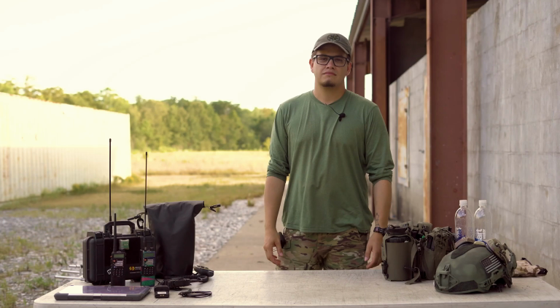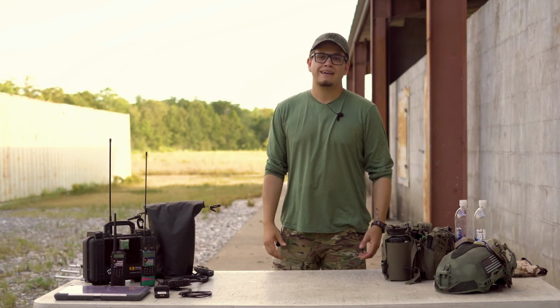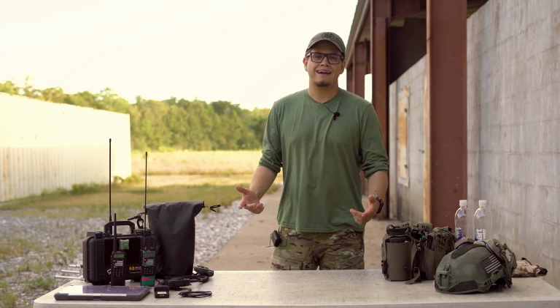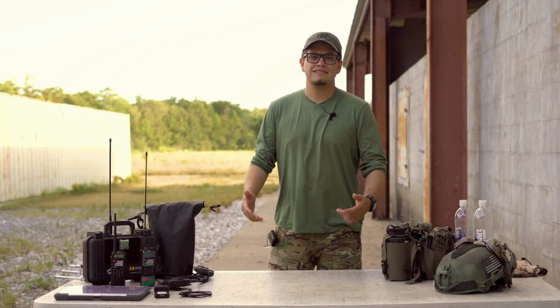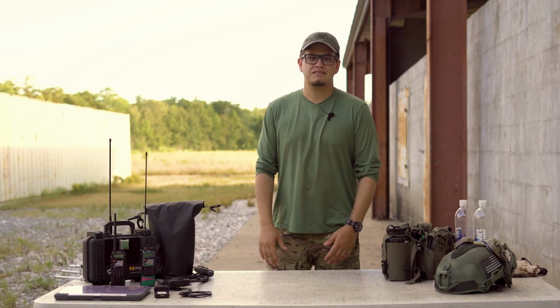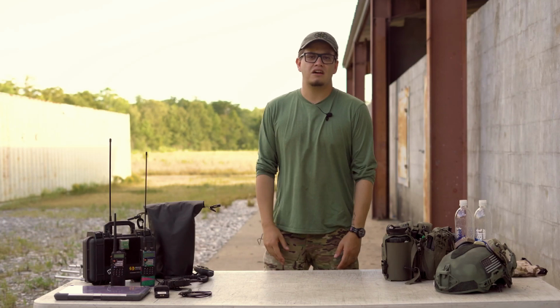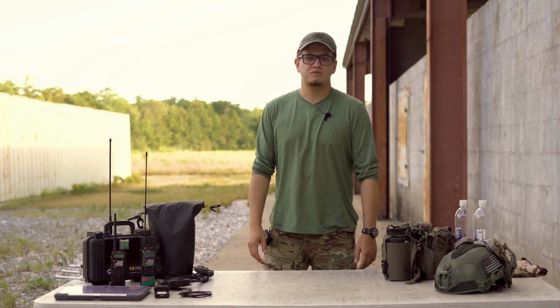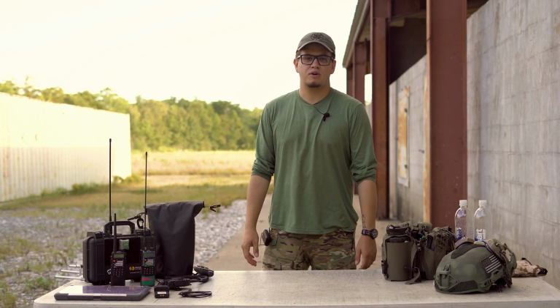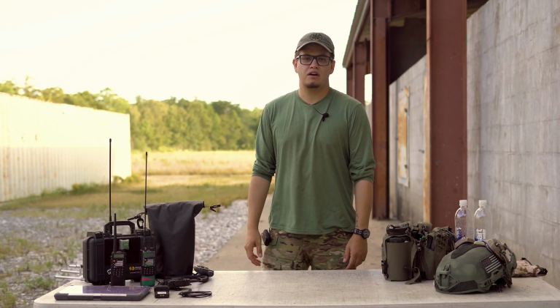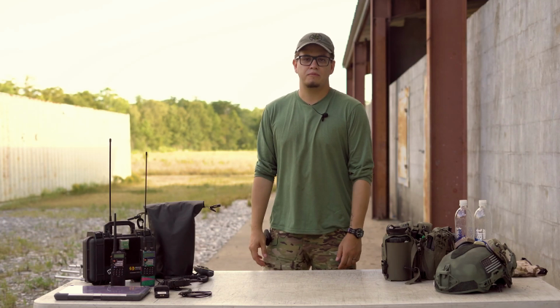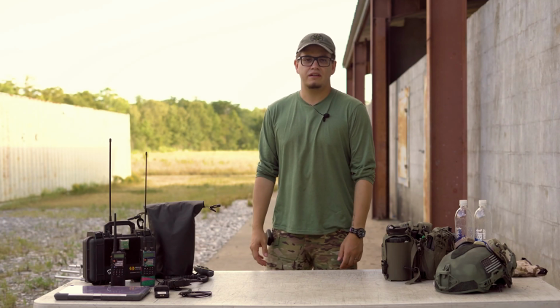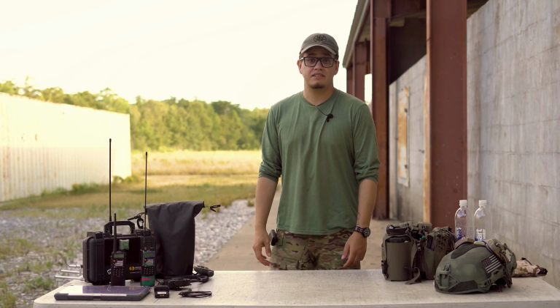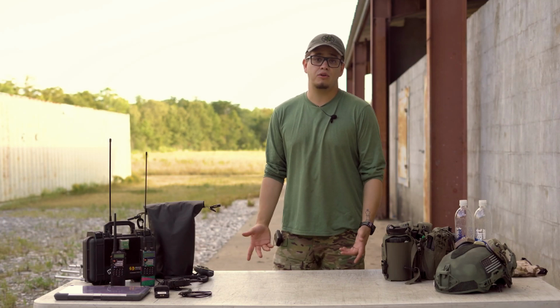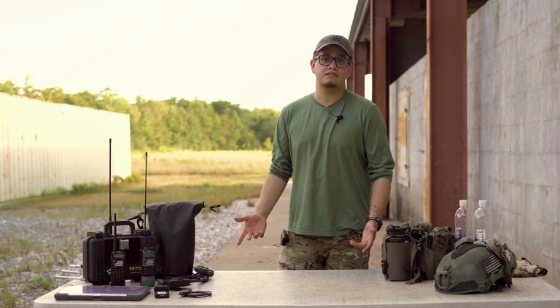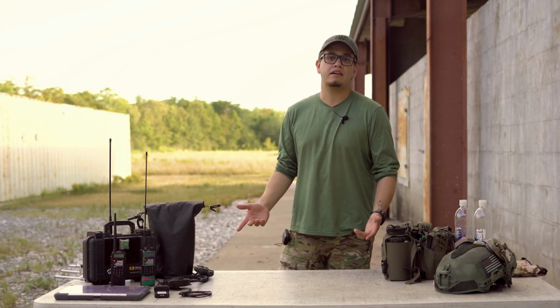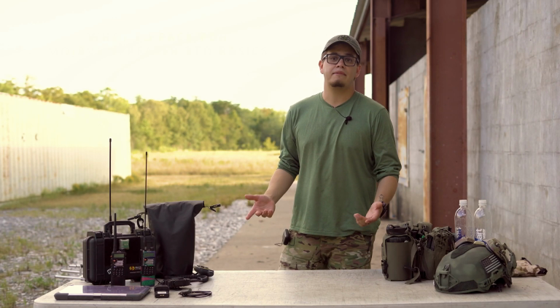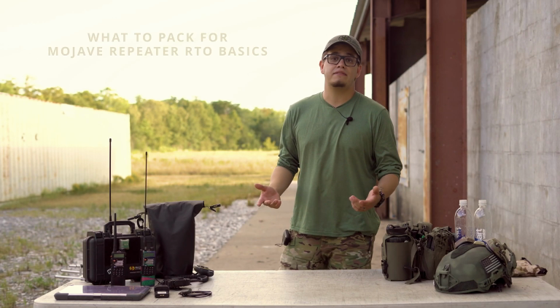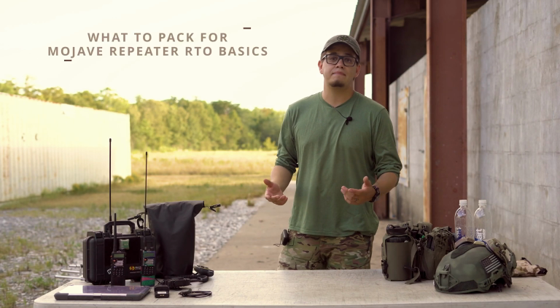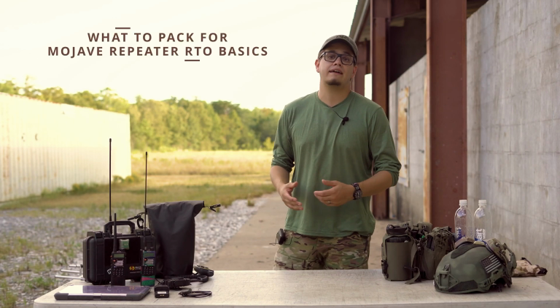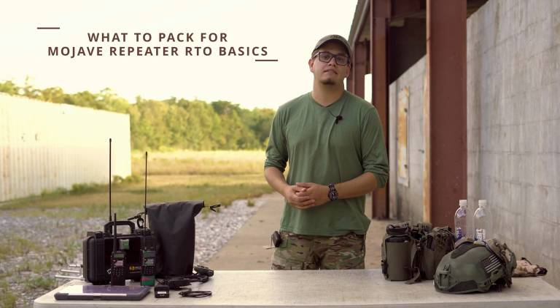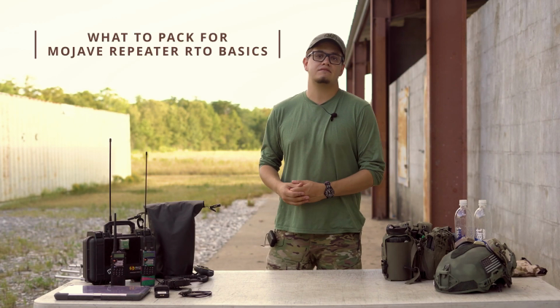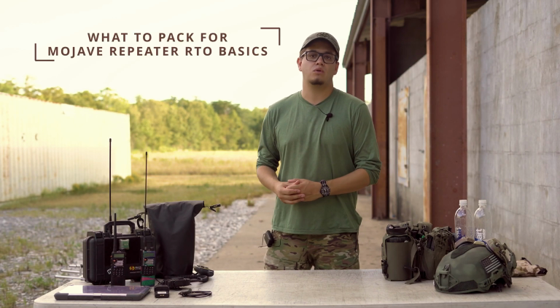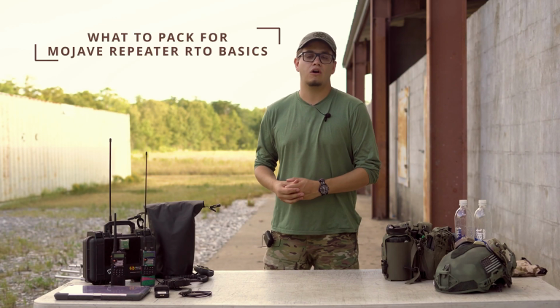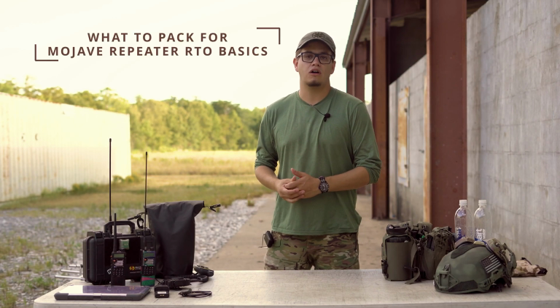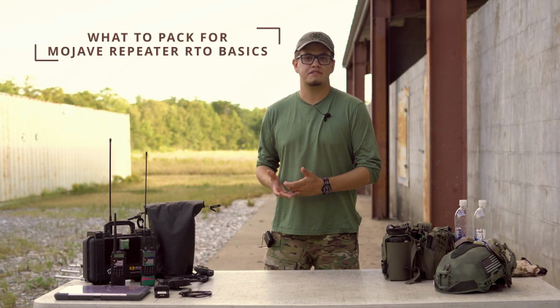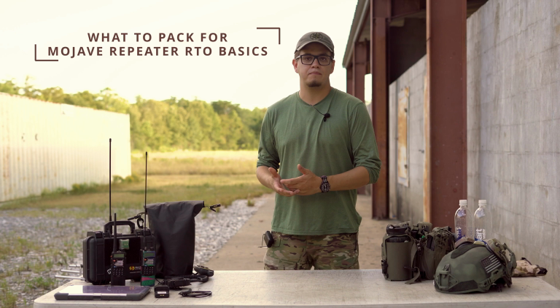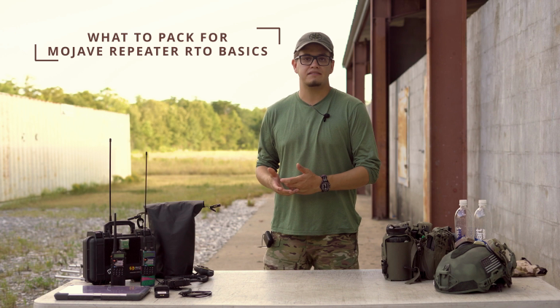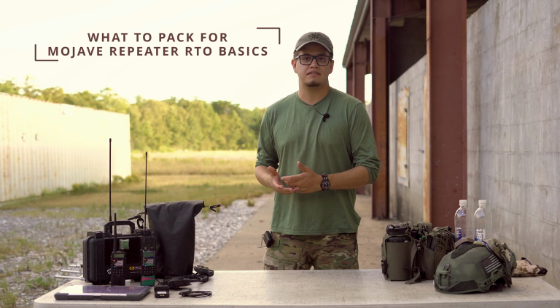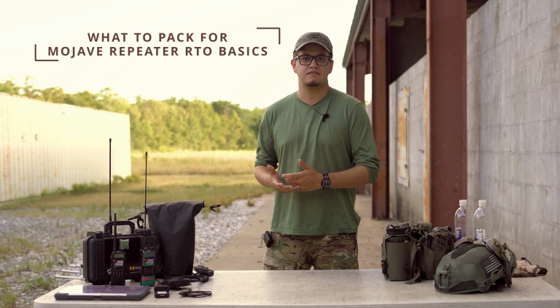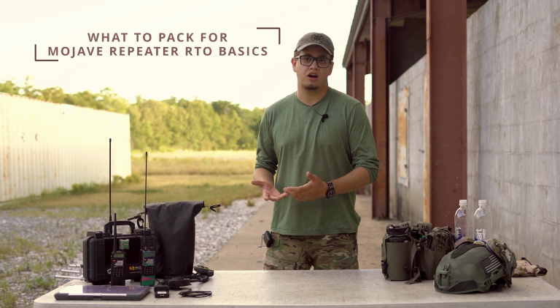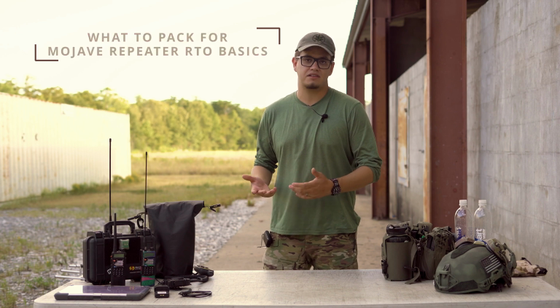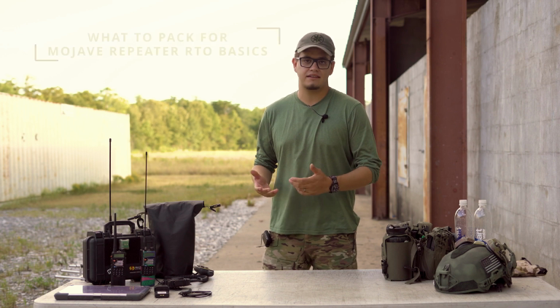Hey guys, this is Austin with Mojave Repeater. Today we're going to be talking about the packing list for our RTO Basics comms class.